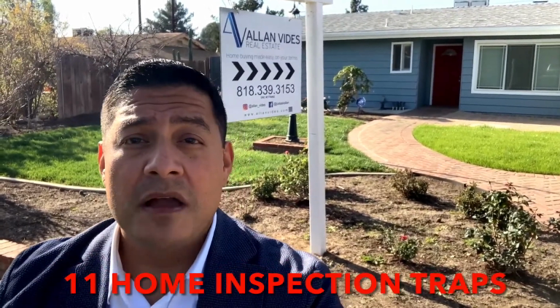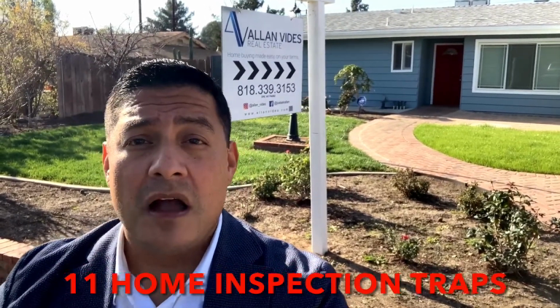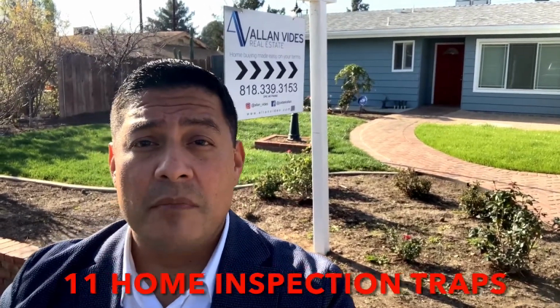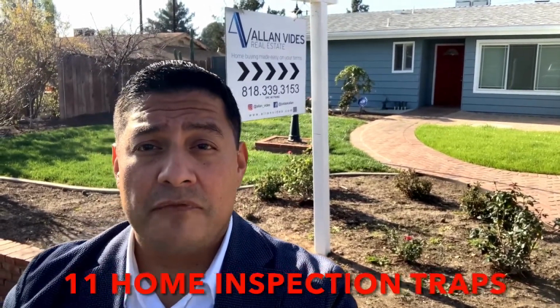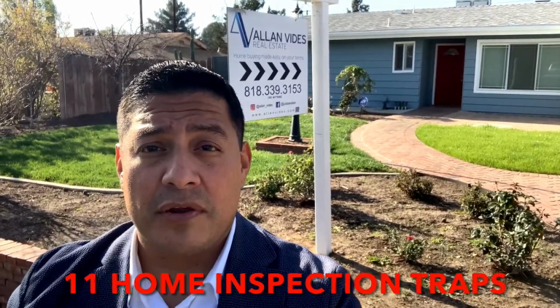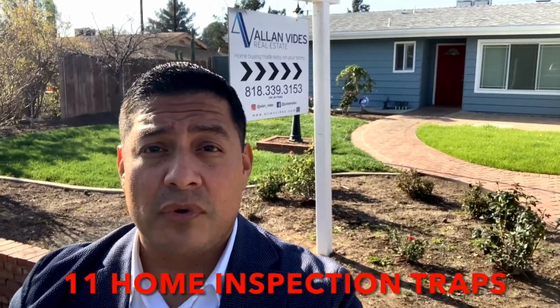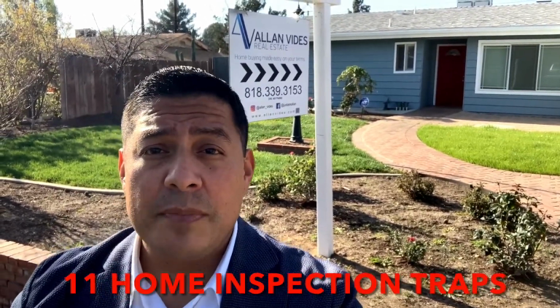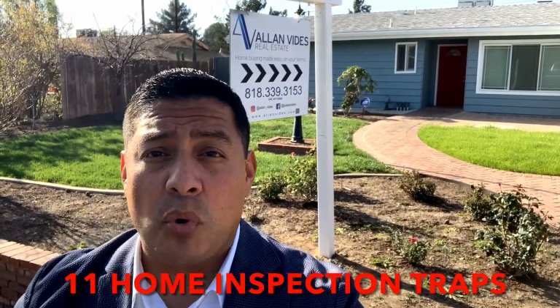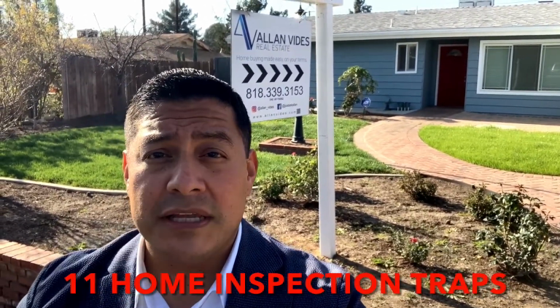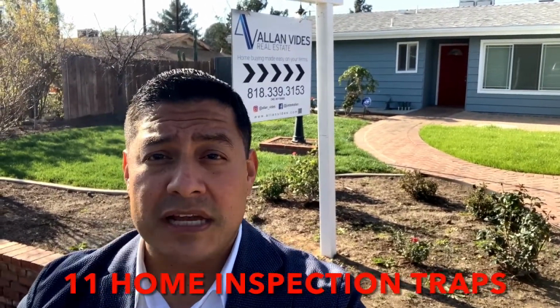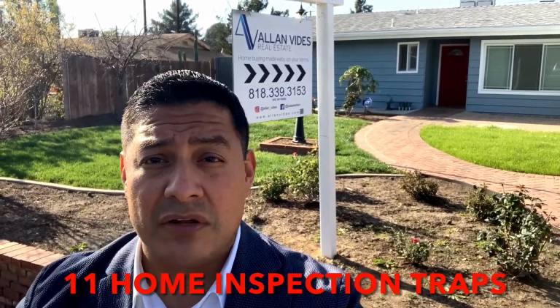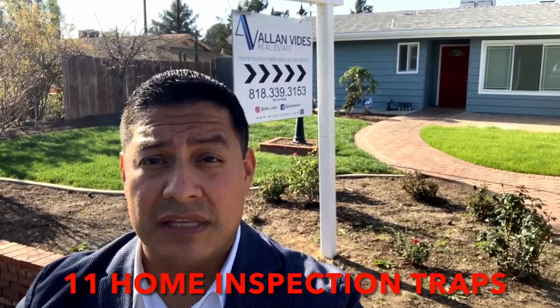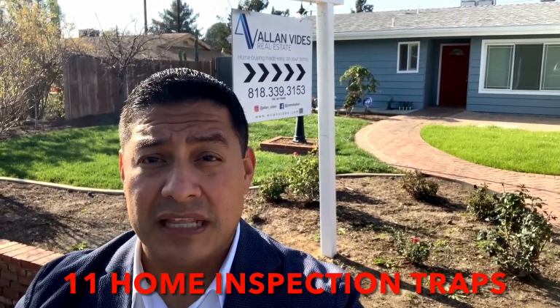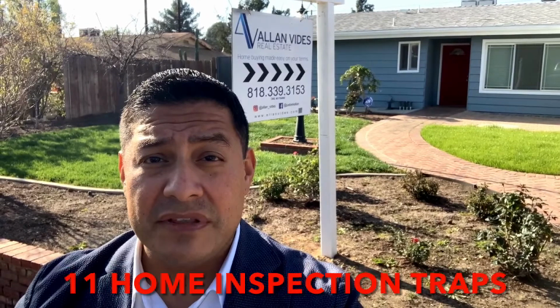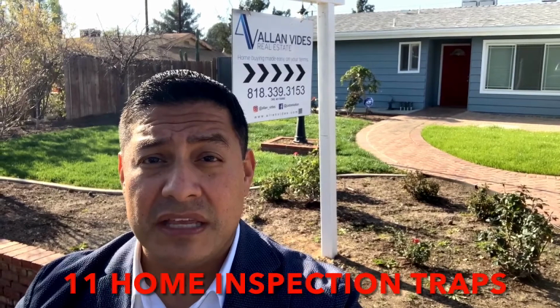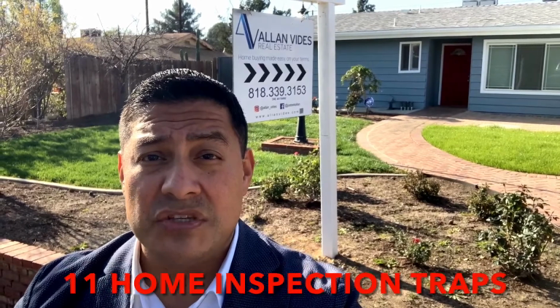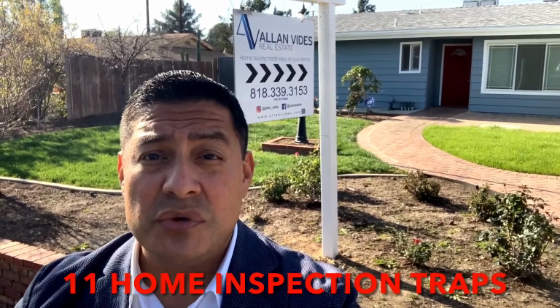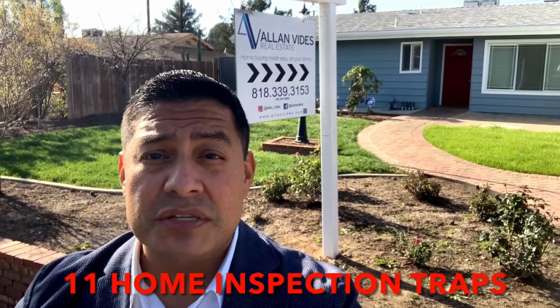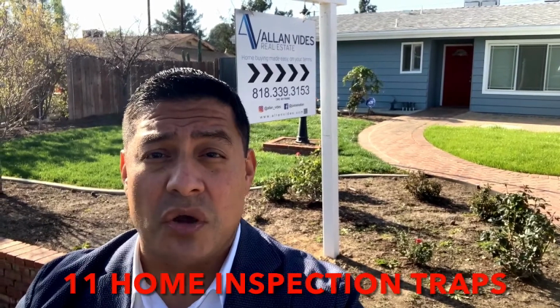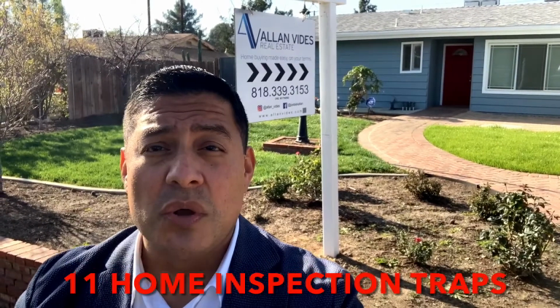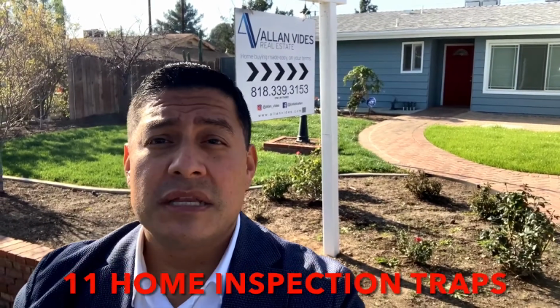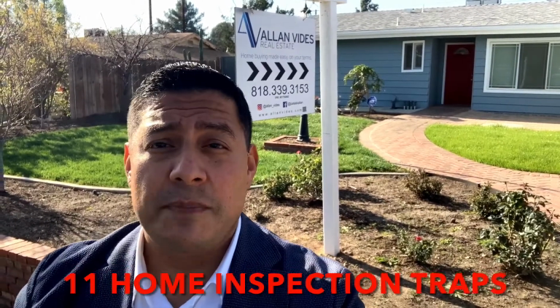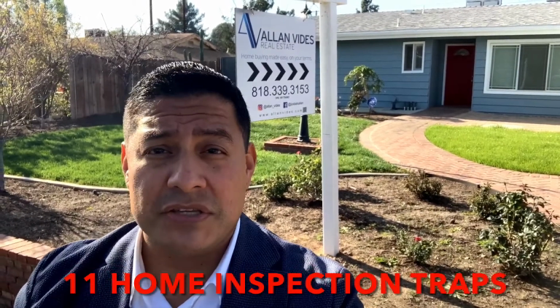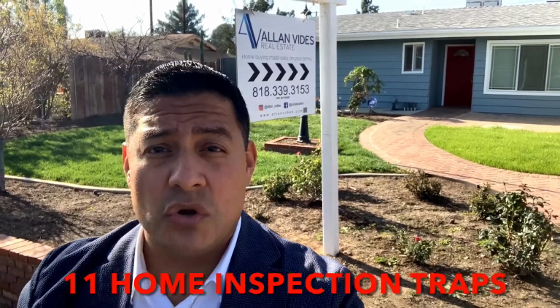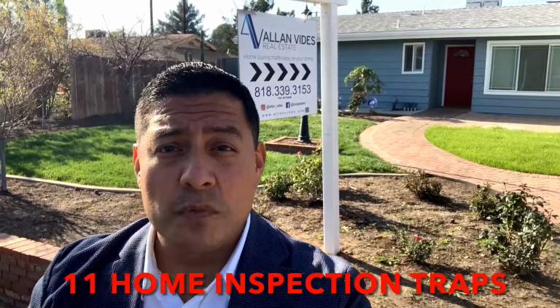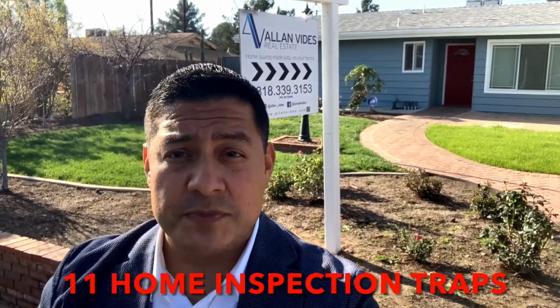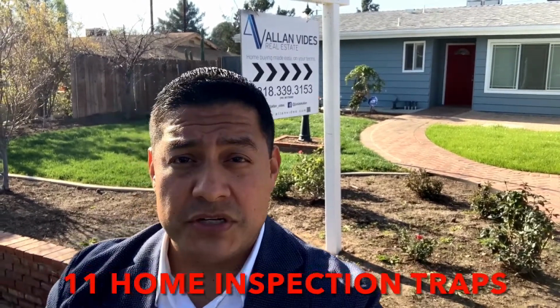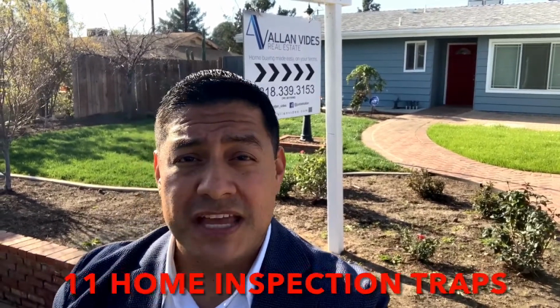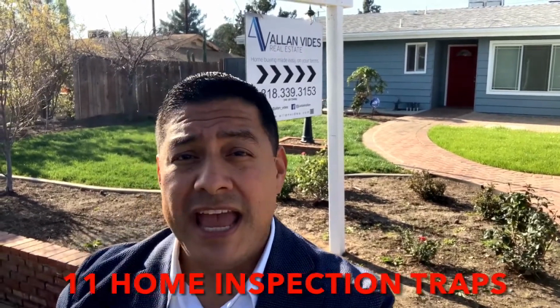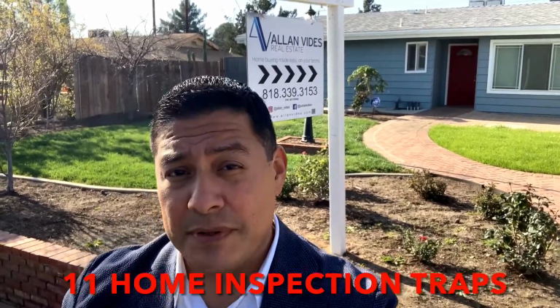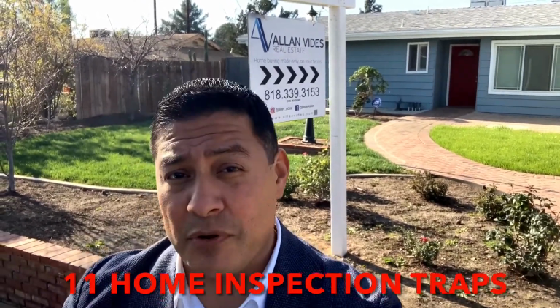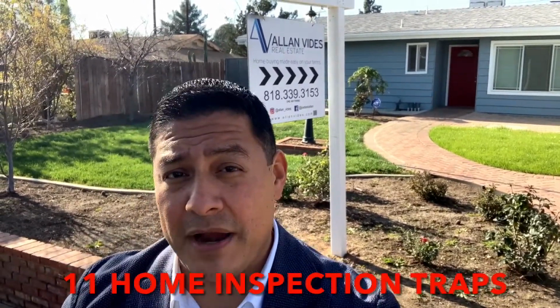I'm offering a free report entitled the 11 things you need to know to pass your home inspection and be prepared.